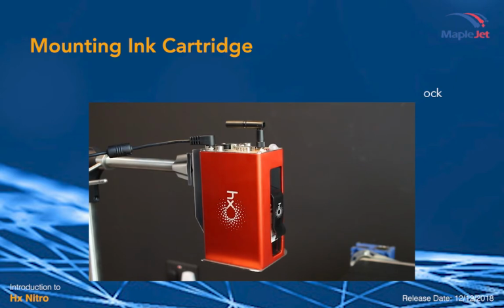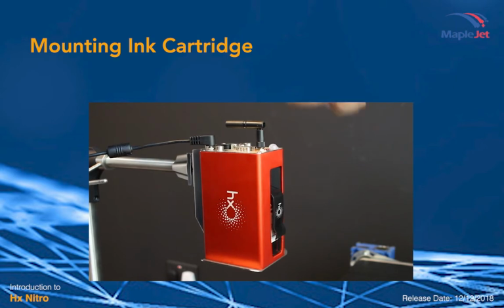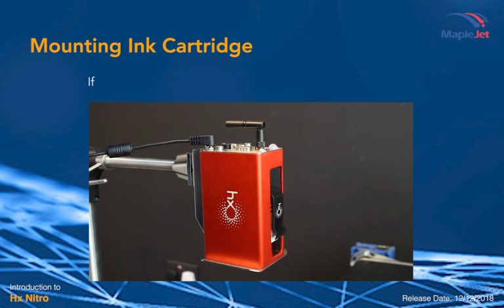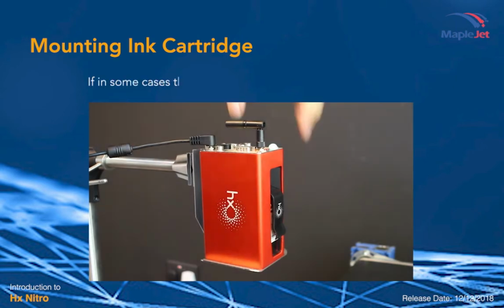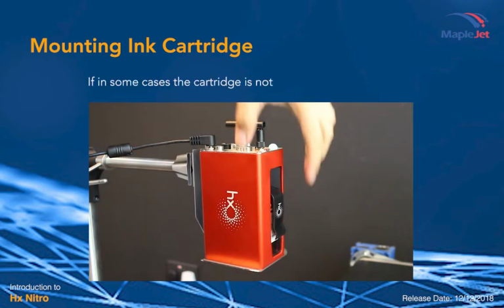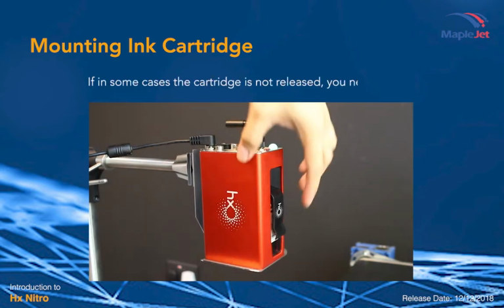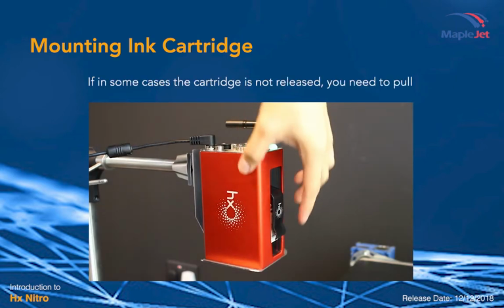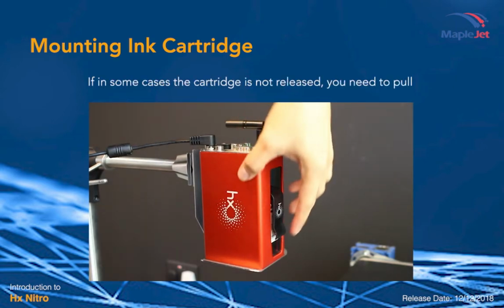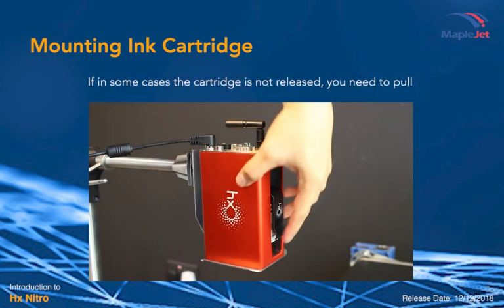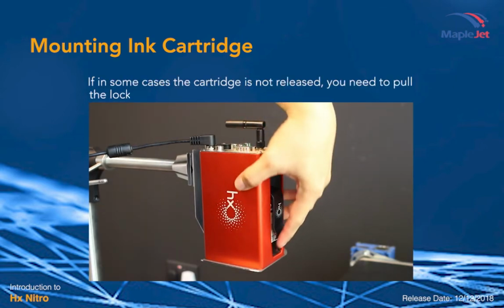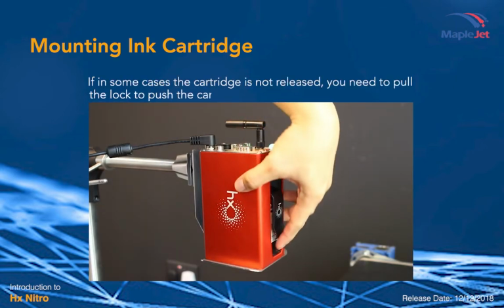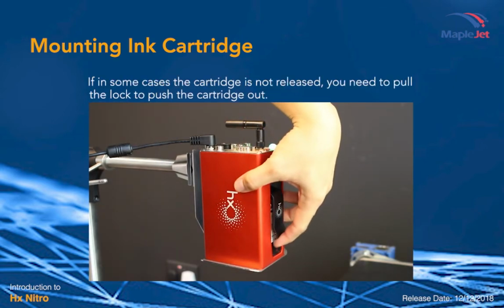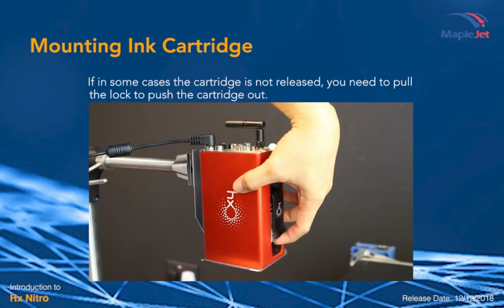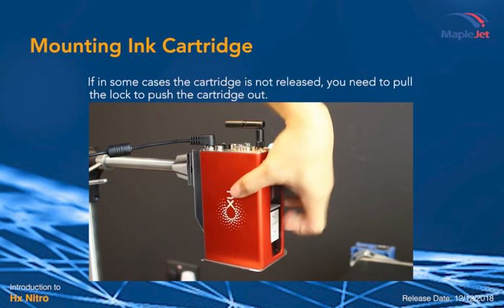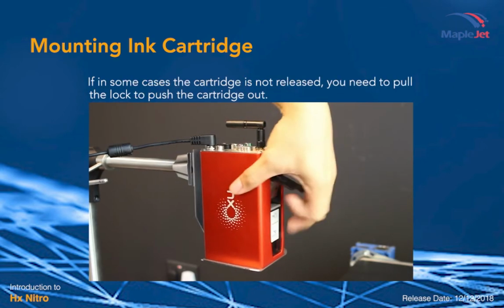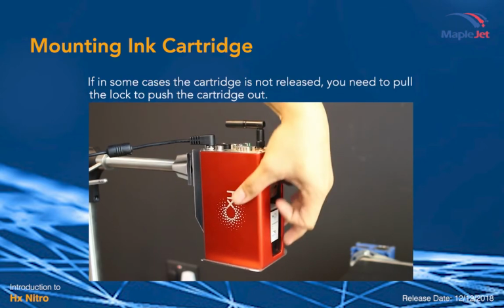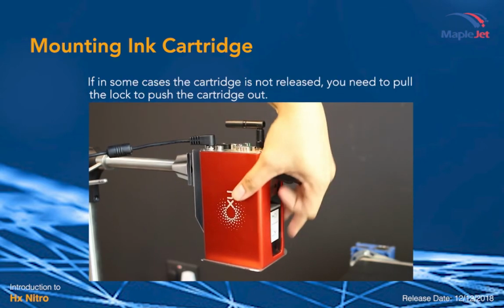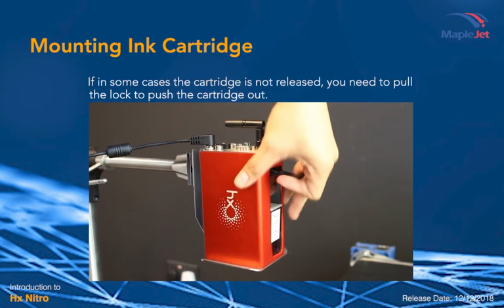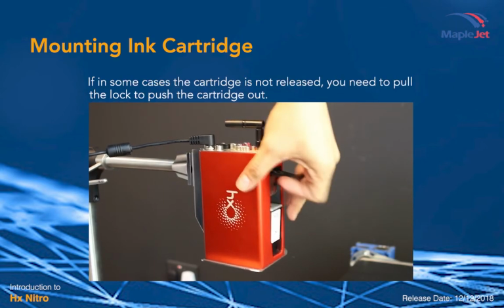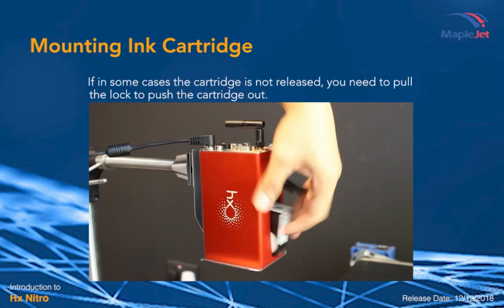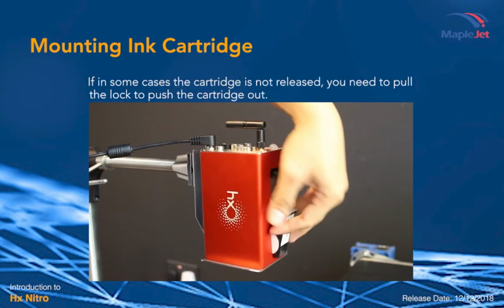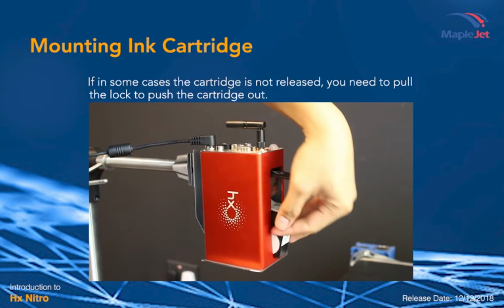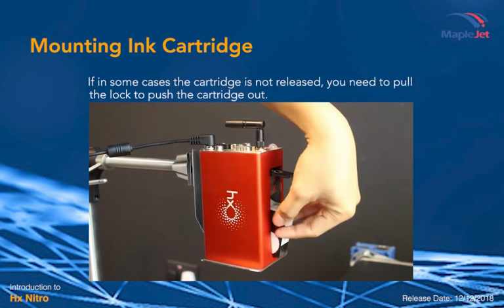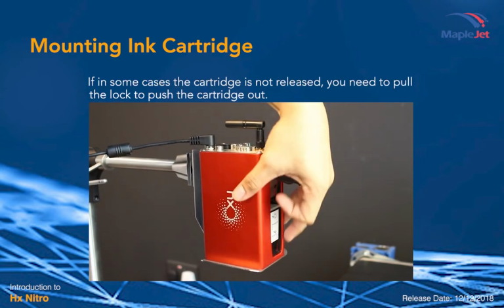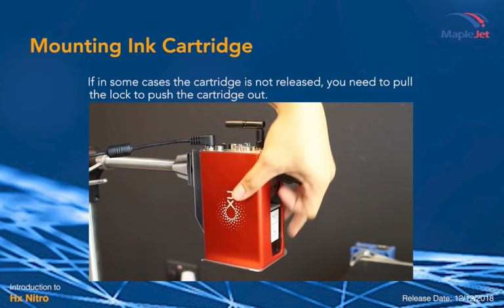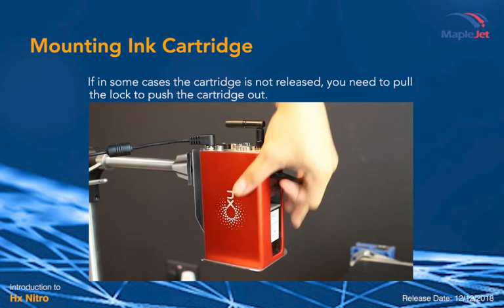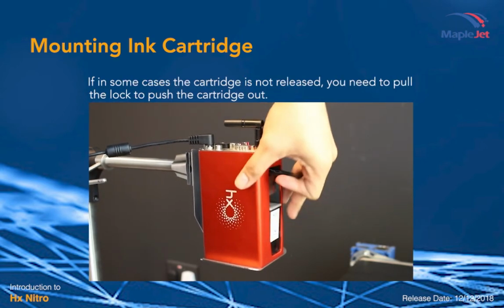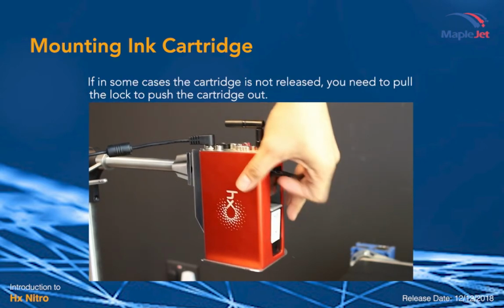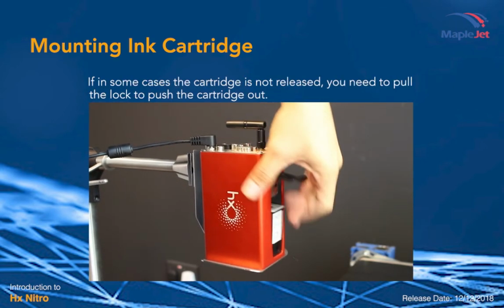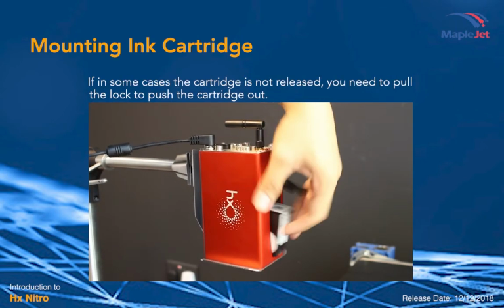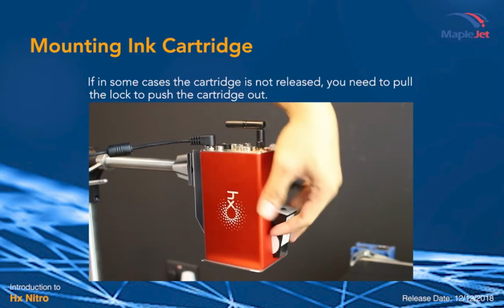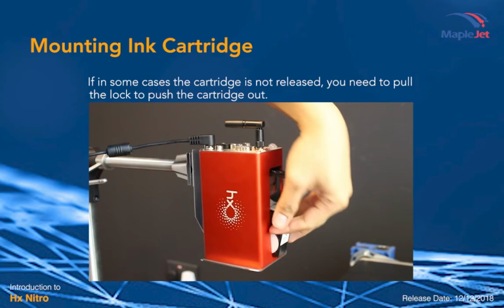If in some cases the cartridge is not released, you need to pull the lock to push the cartridge out.